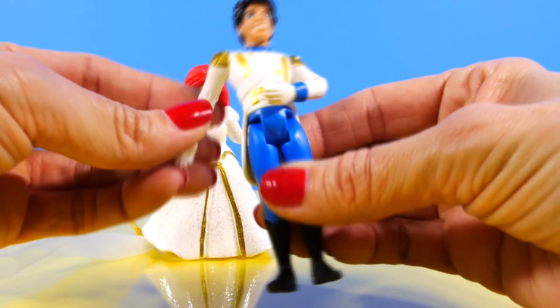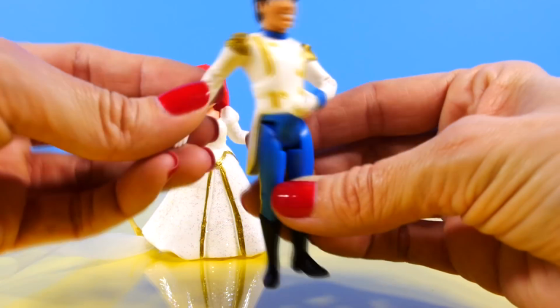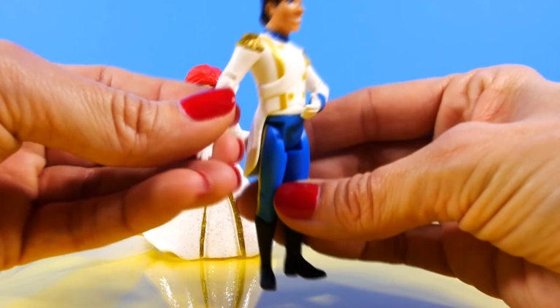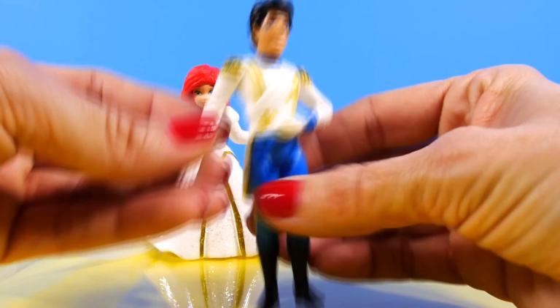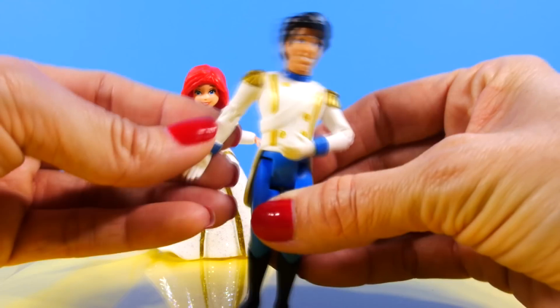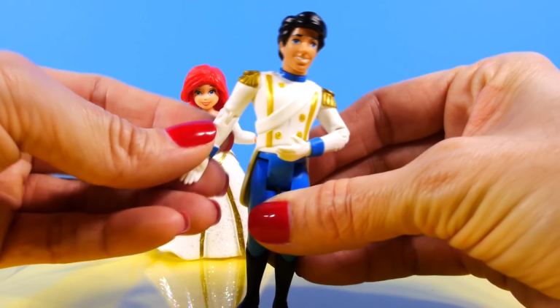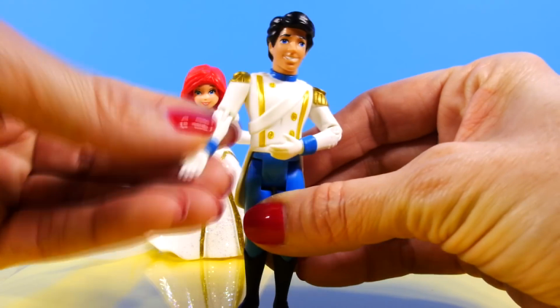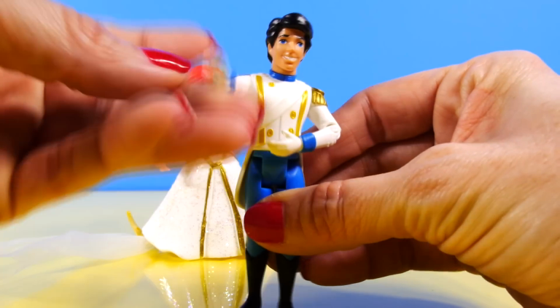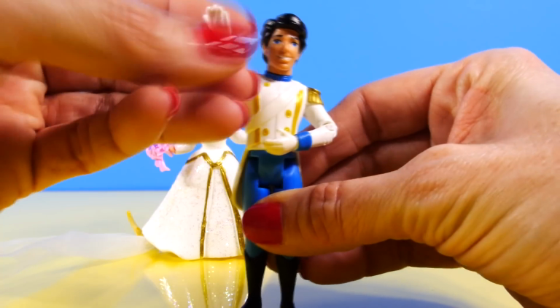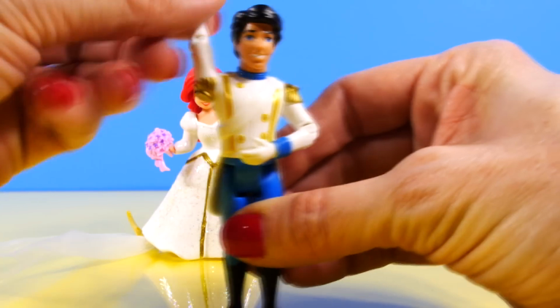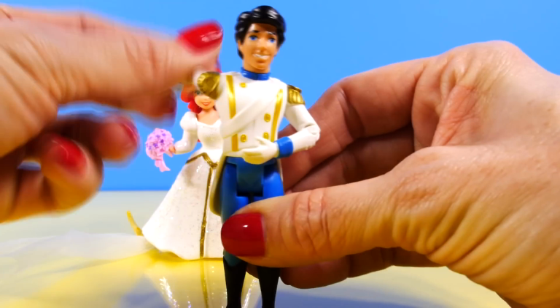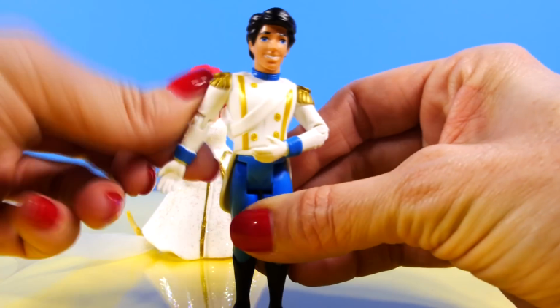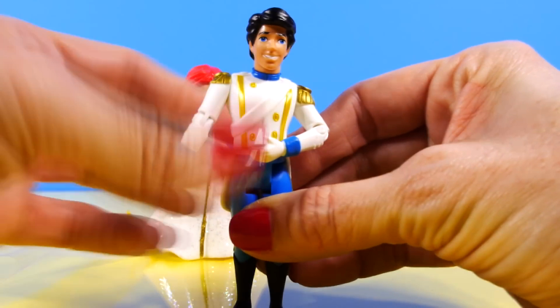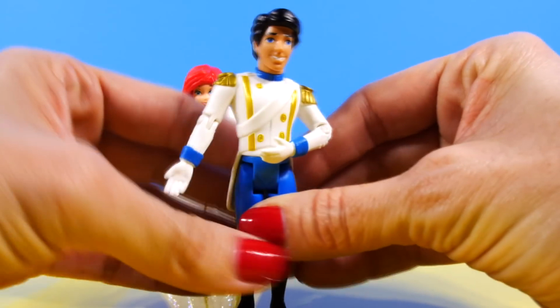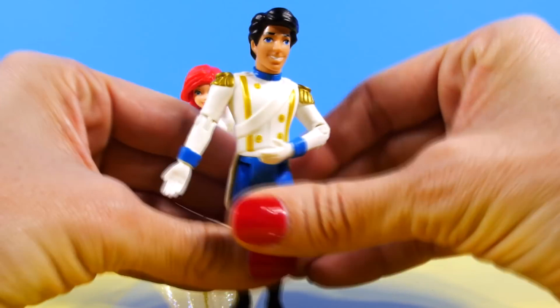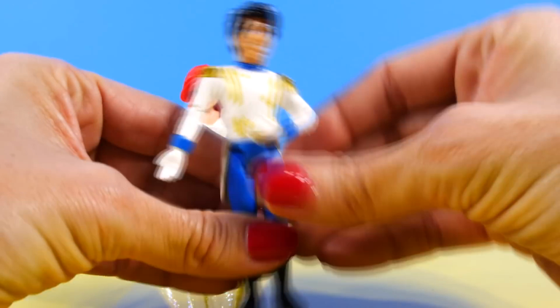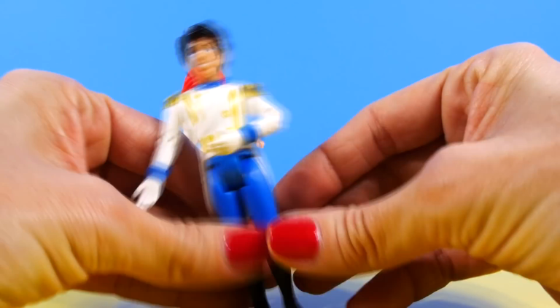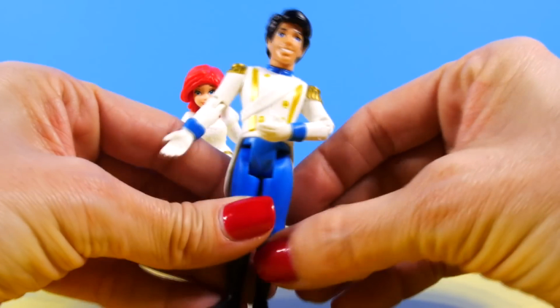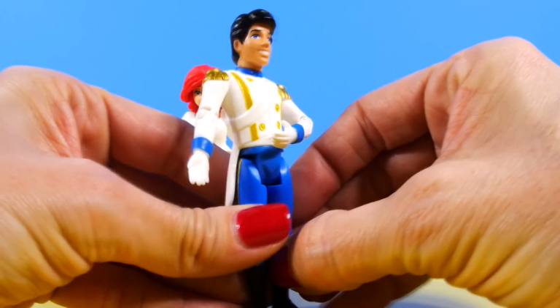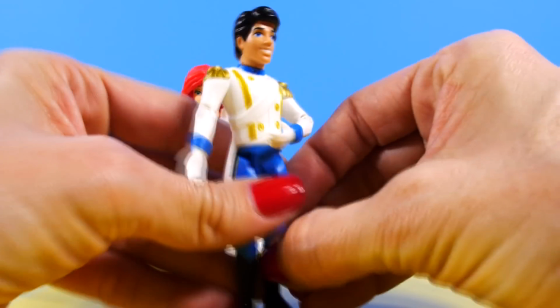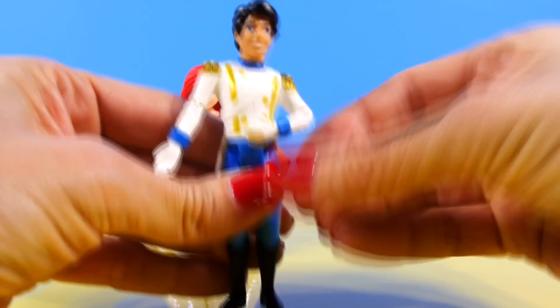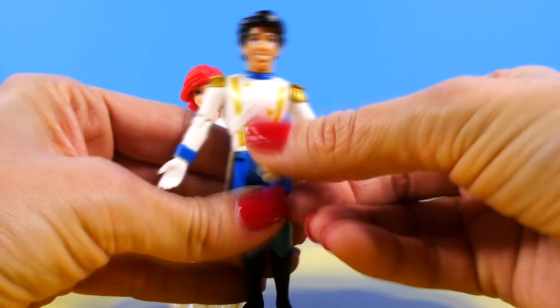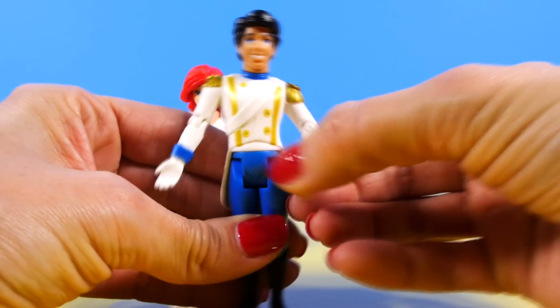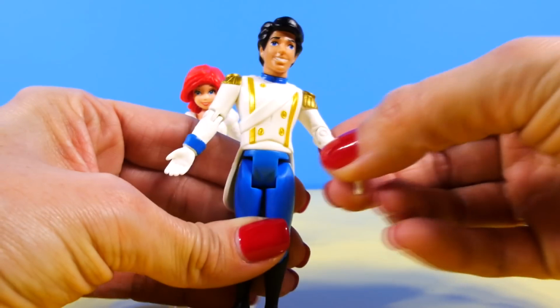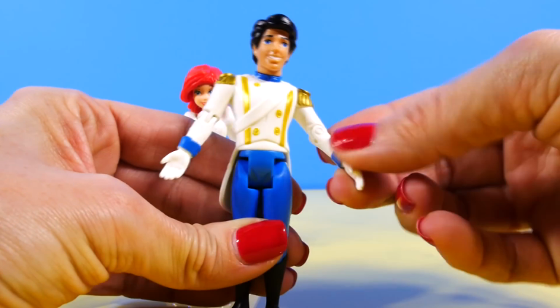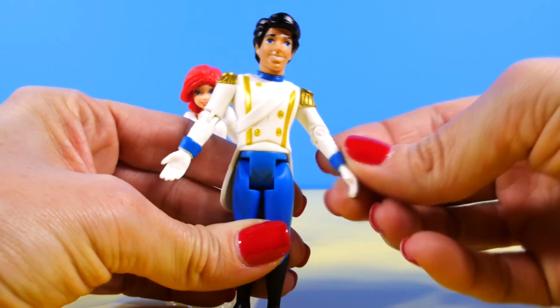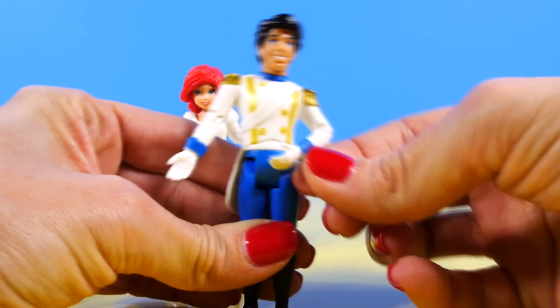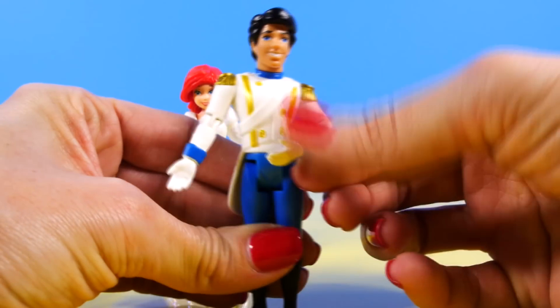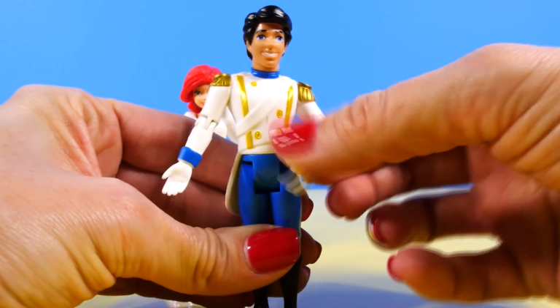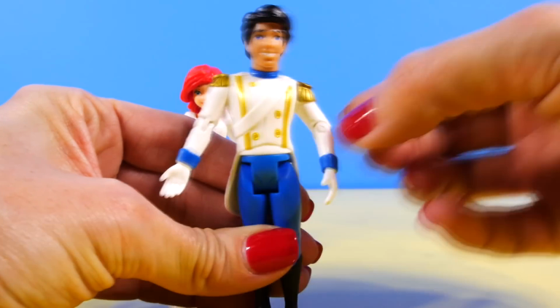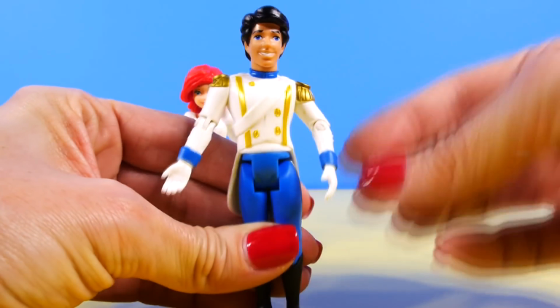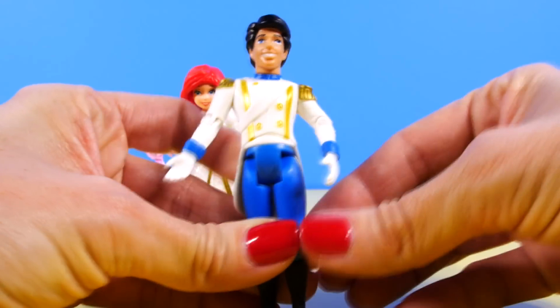And Prince Eric has movable arms and legs, and his arms also bend at the elbow.